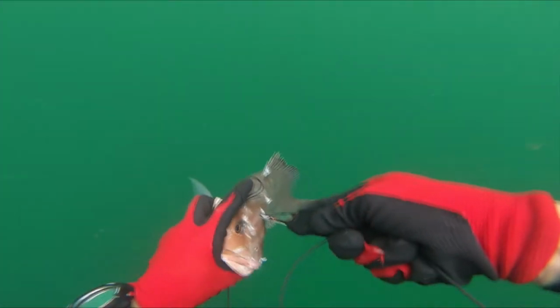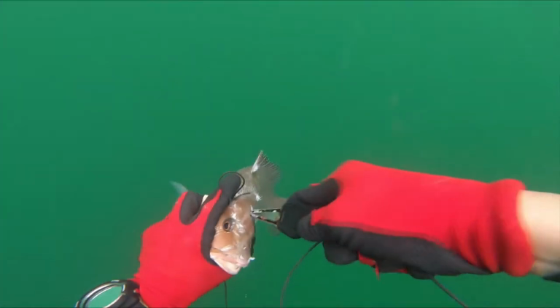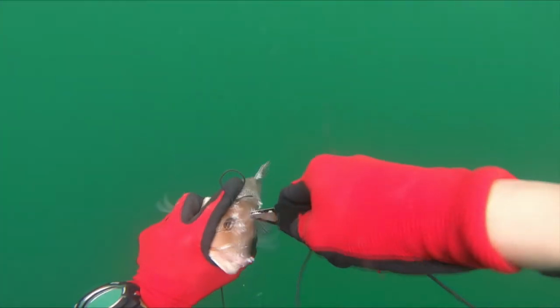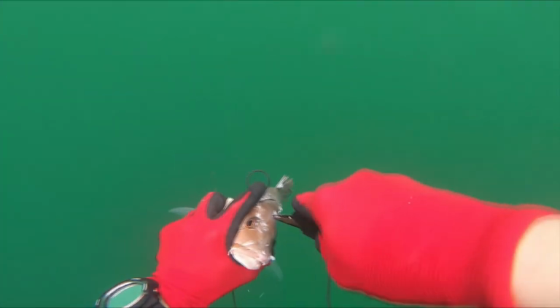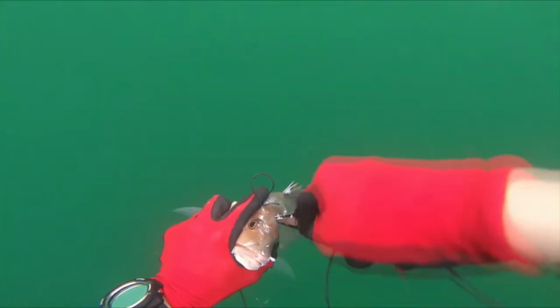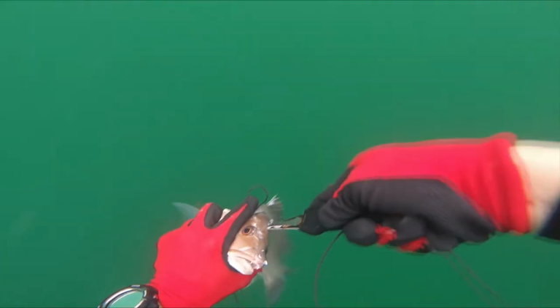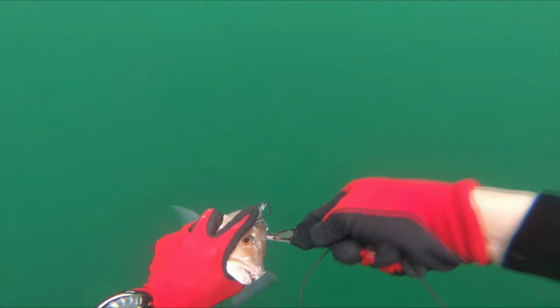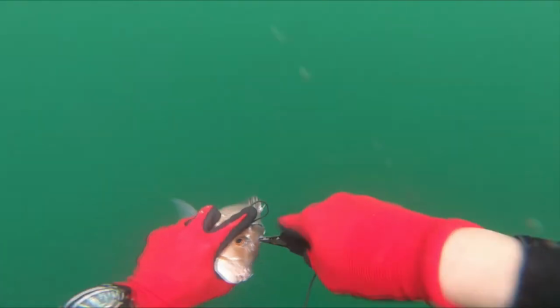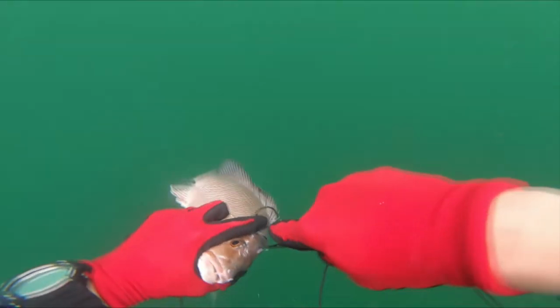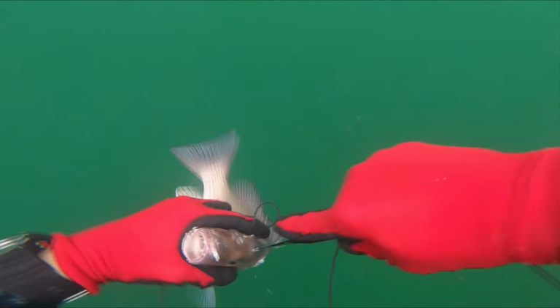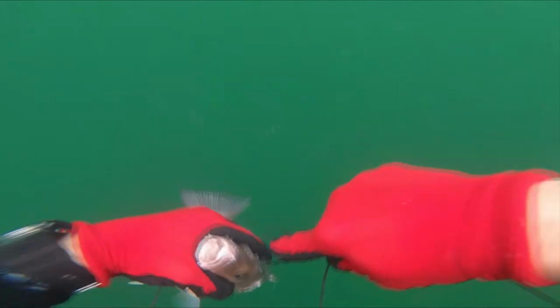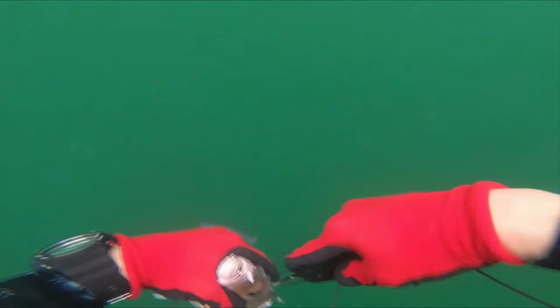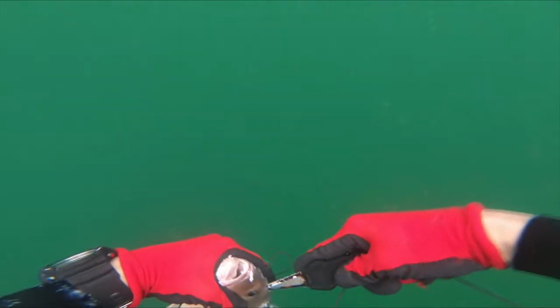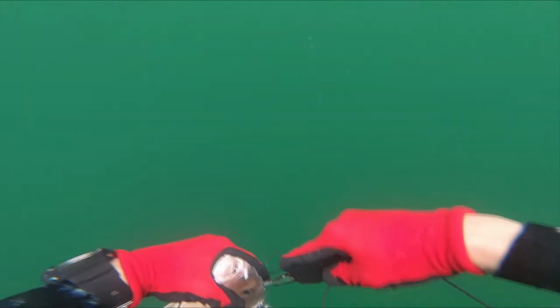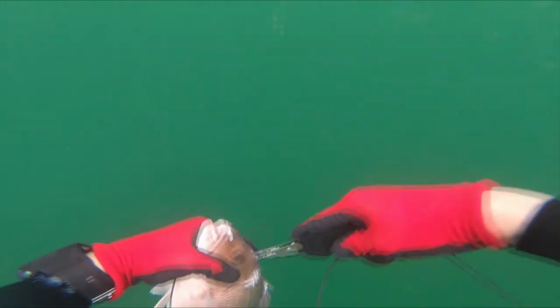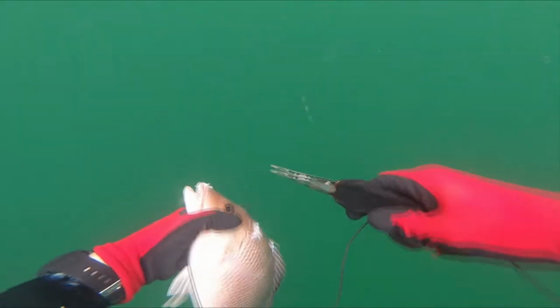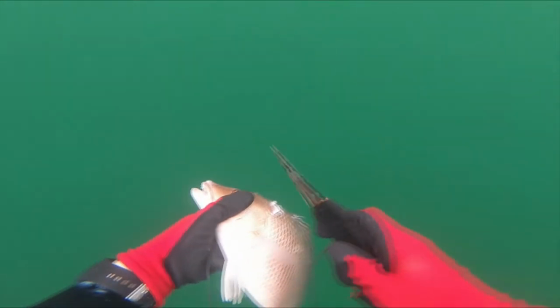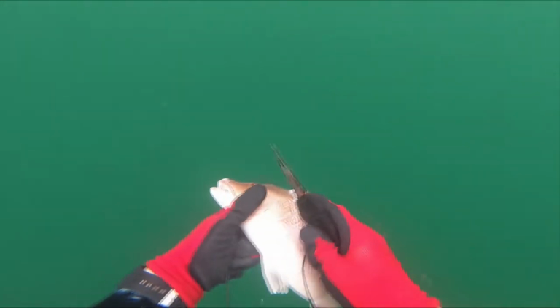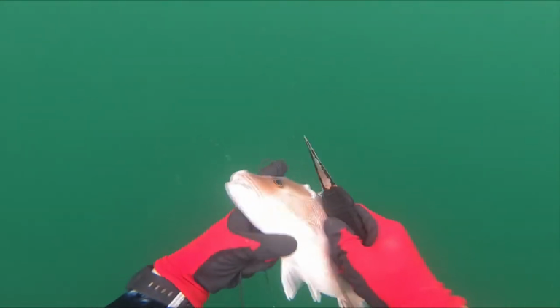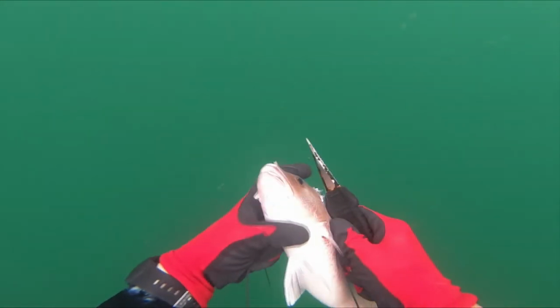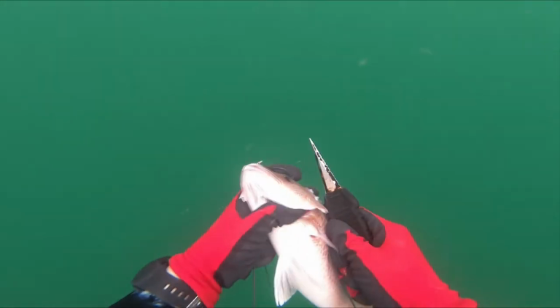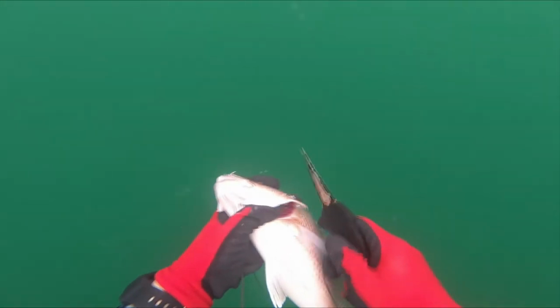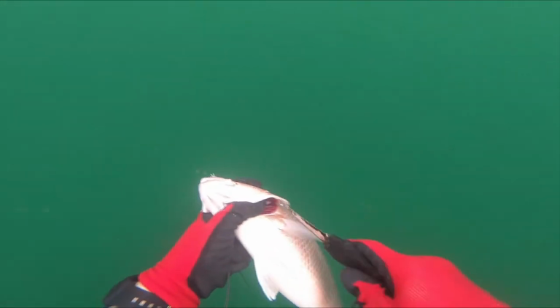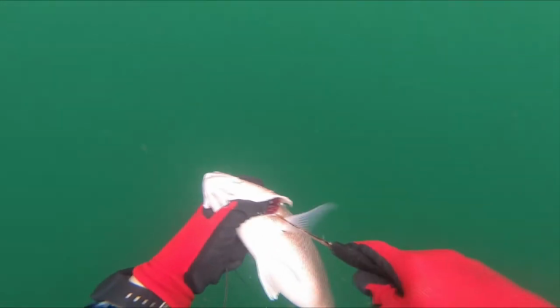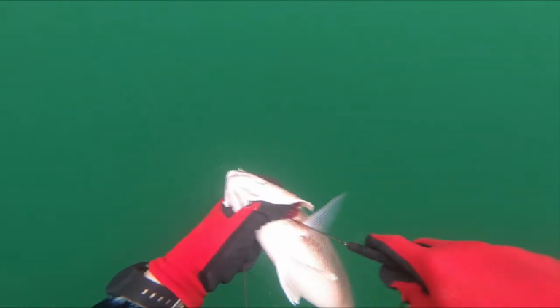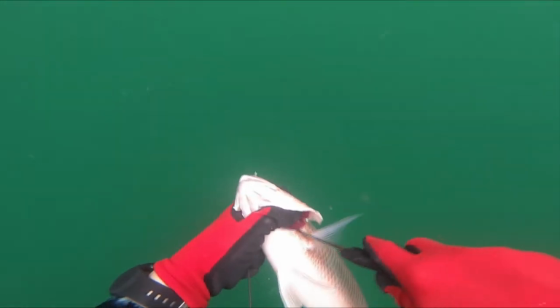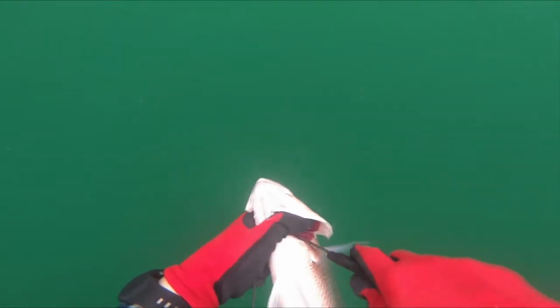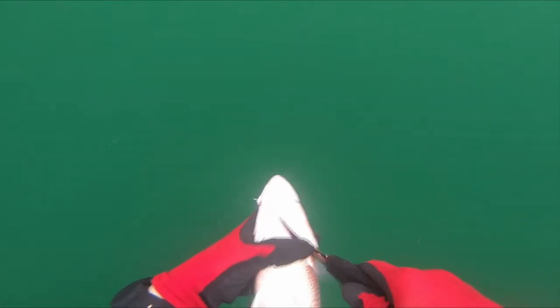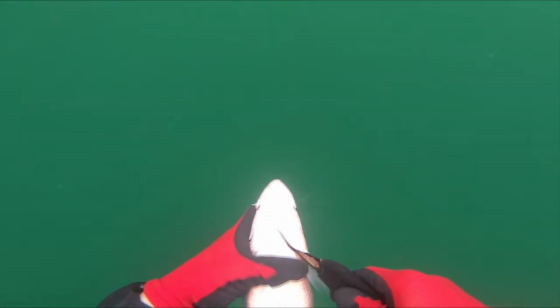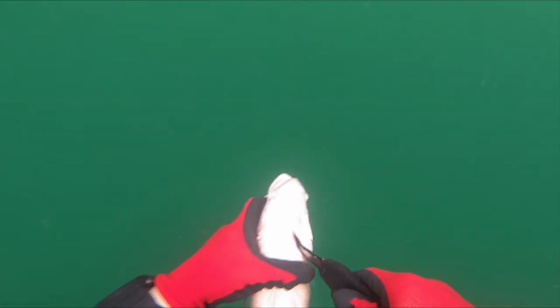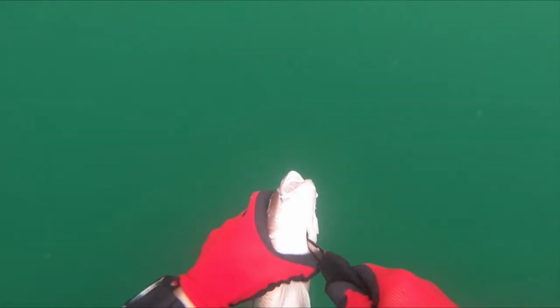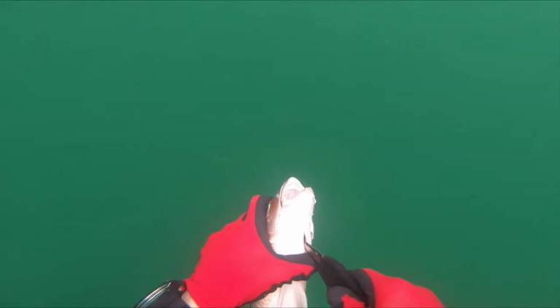As I do with every fish that I catch, I immediately brain and then bleed them to dump the hormones so I get the best tasting meat possible.